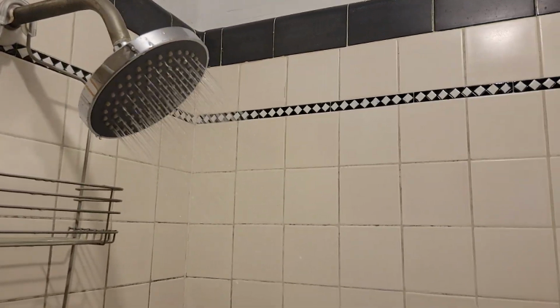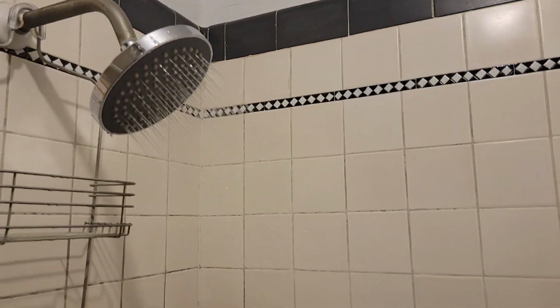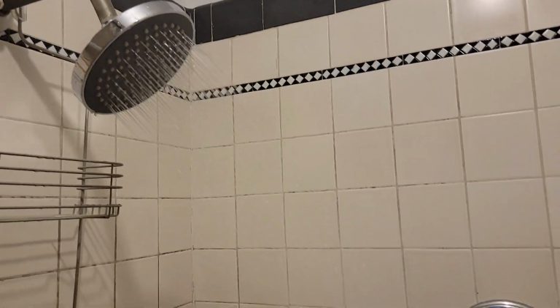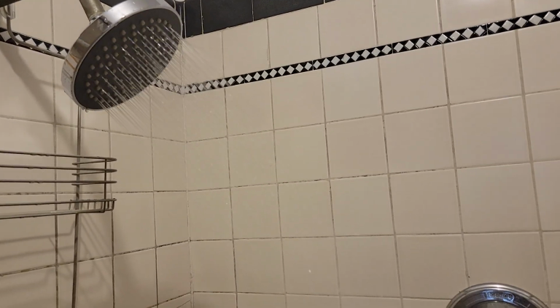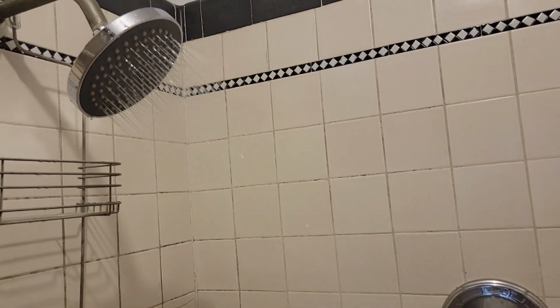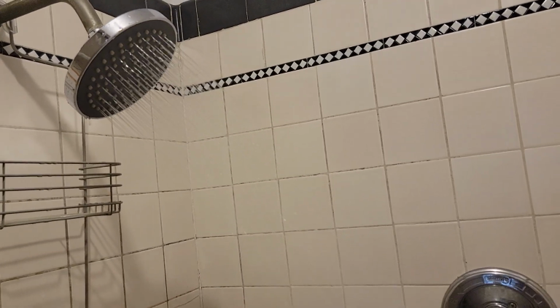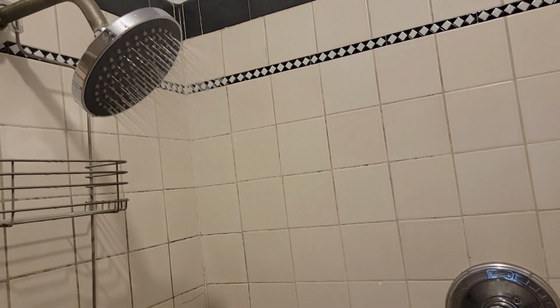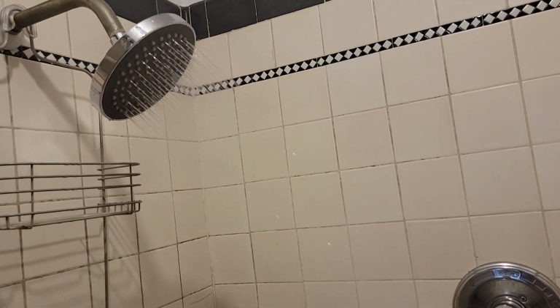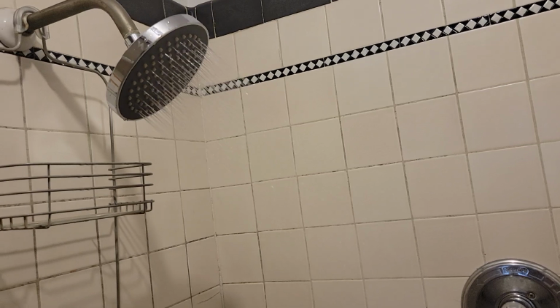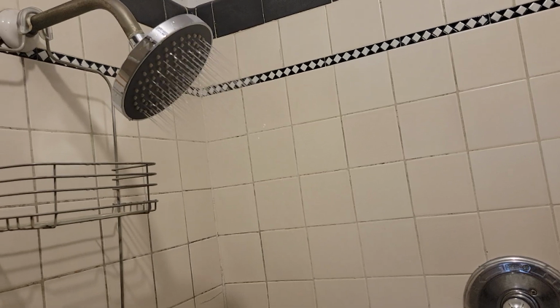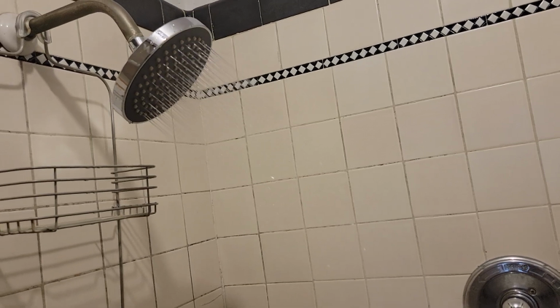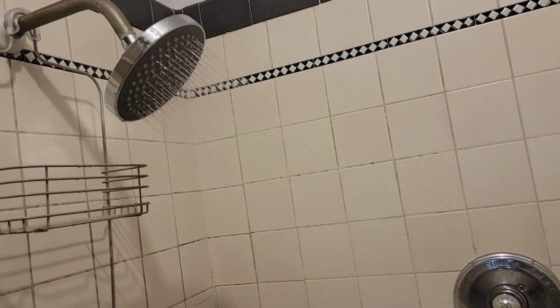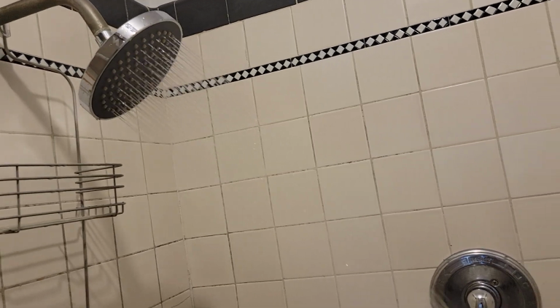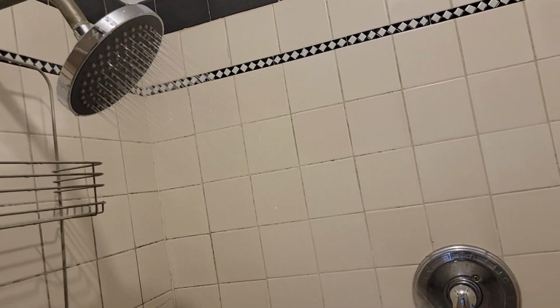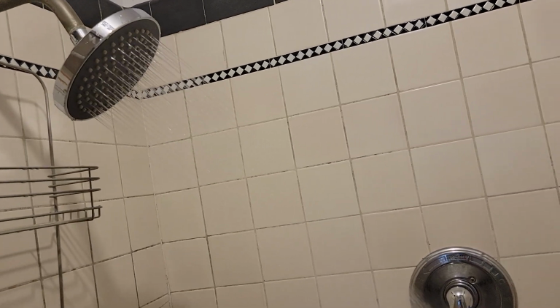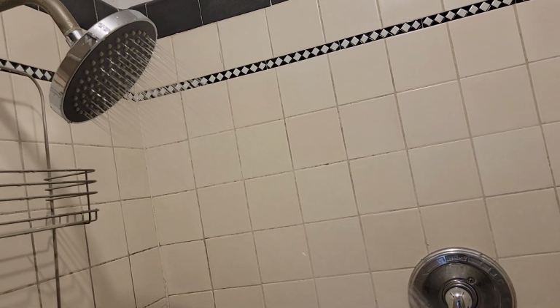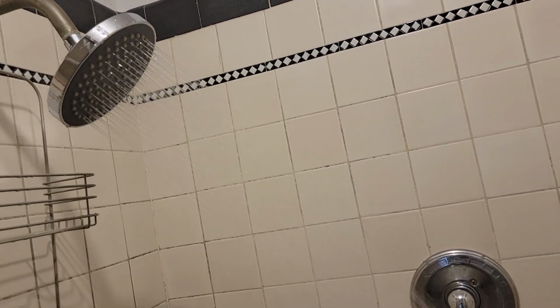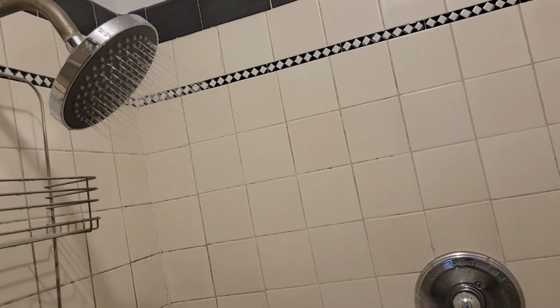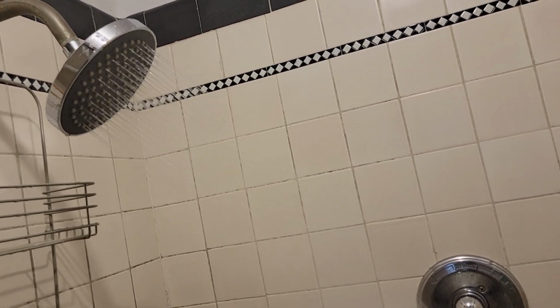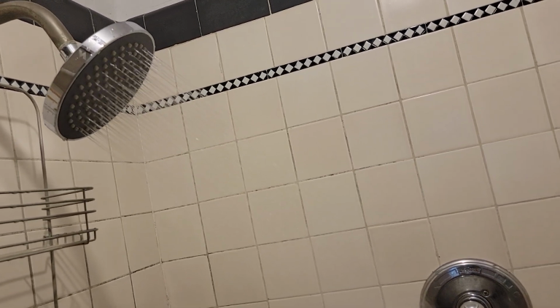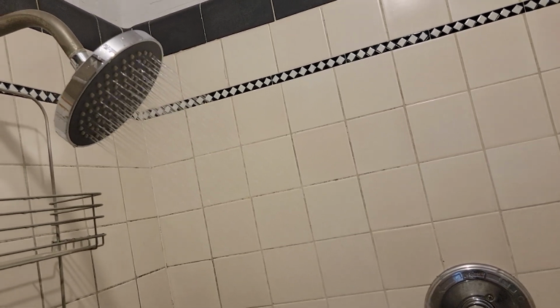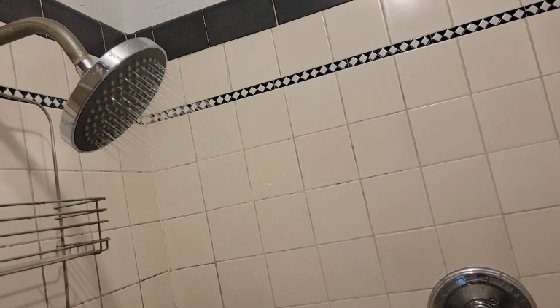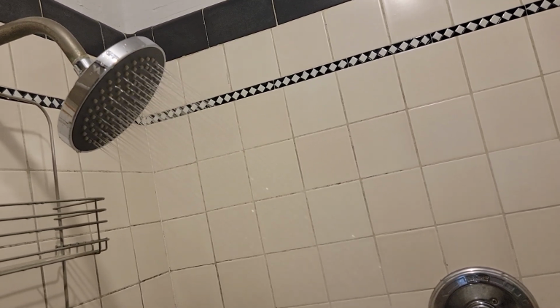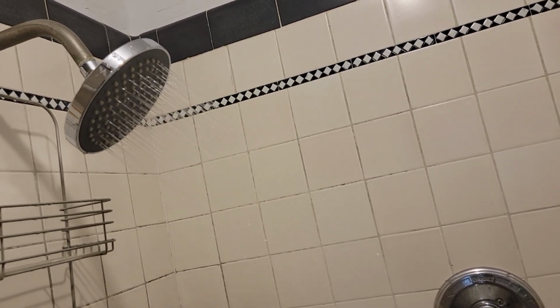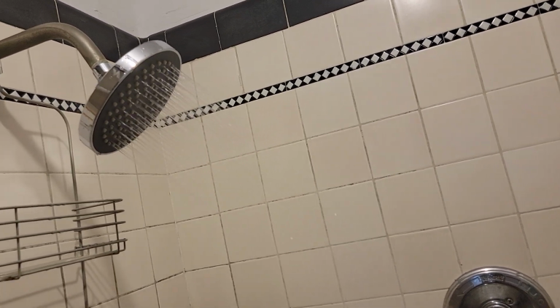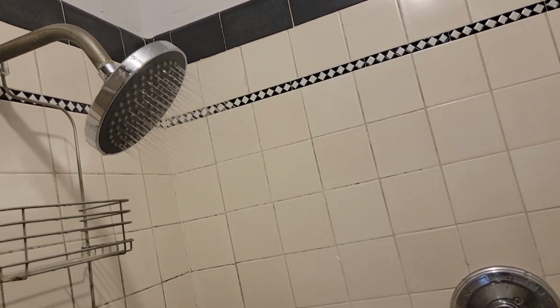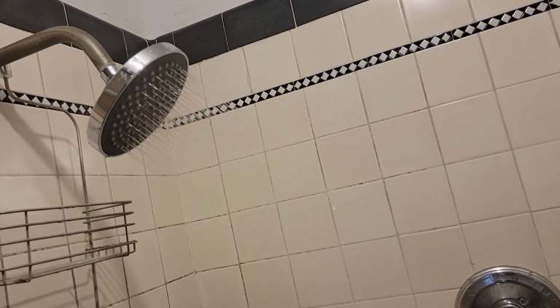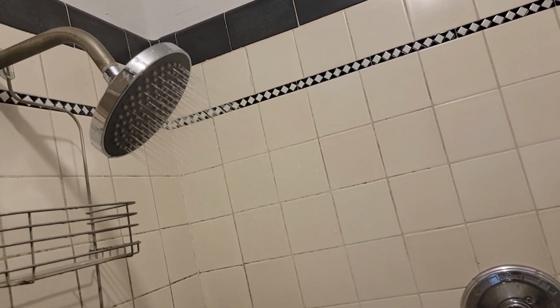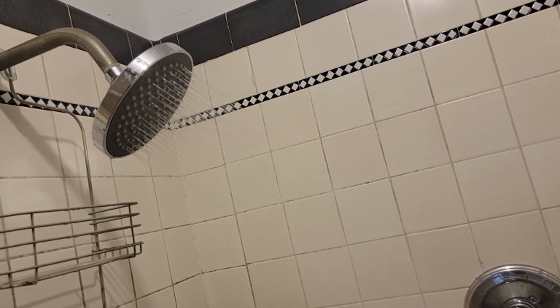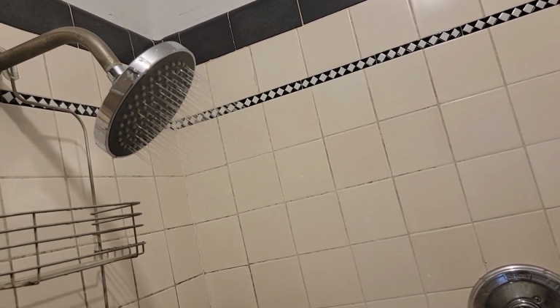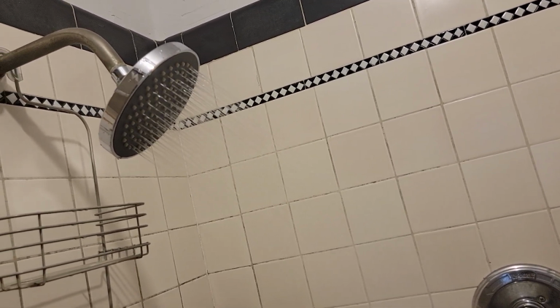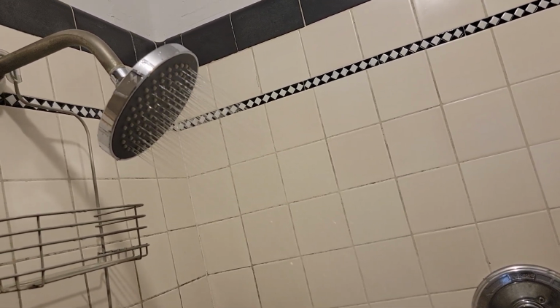Look at this water pressure, it's really amazing. Please like and subscribe. Thank you.